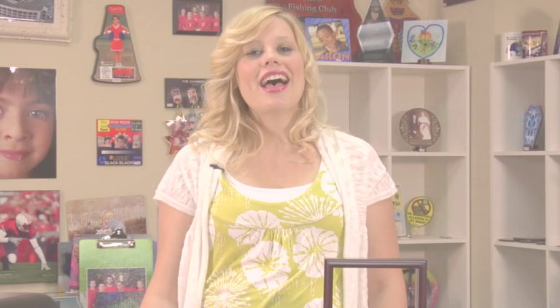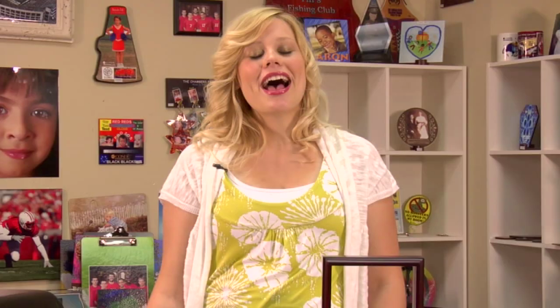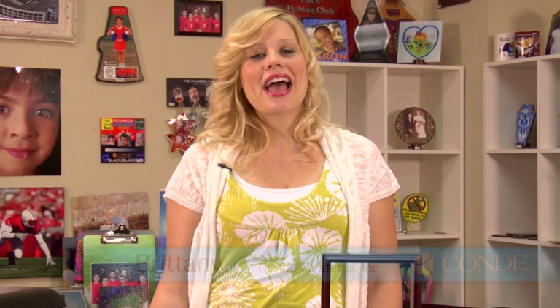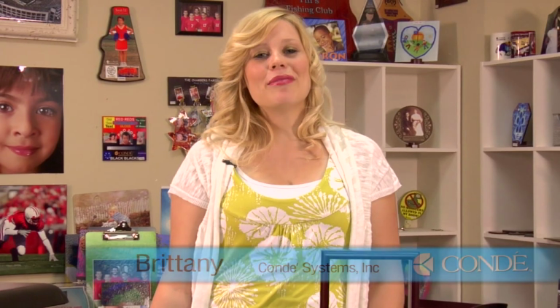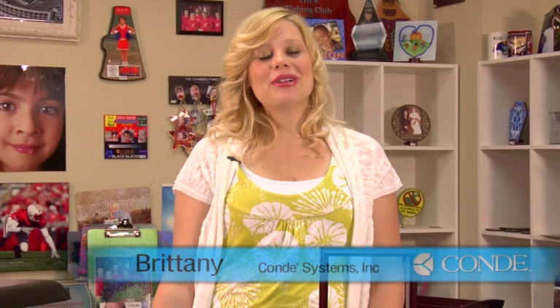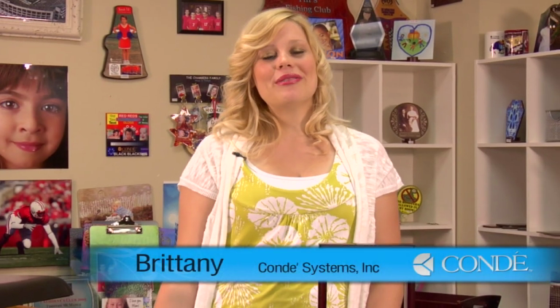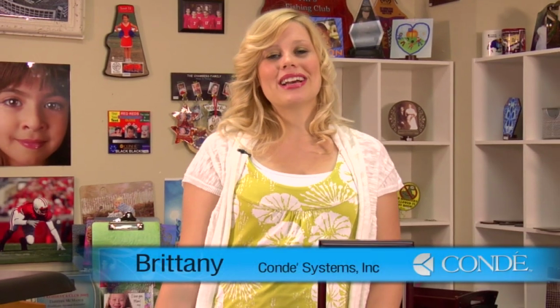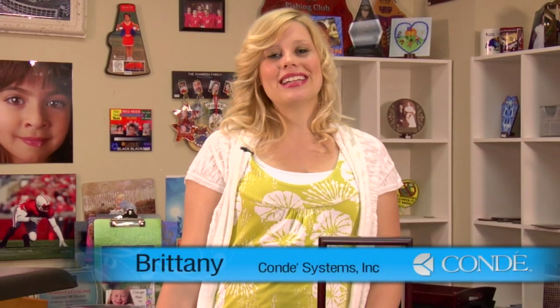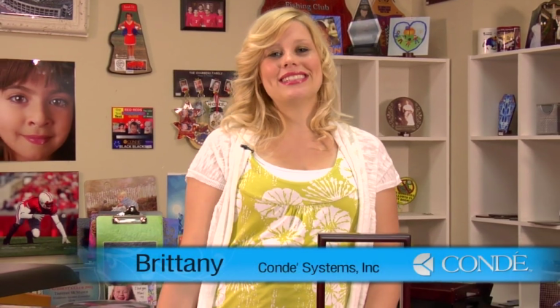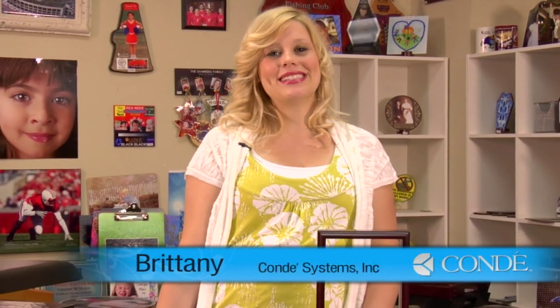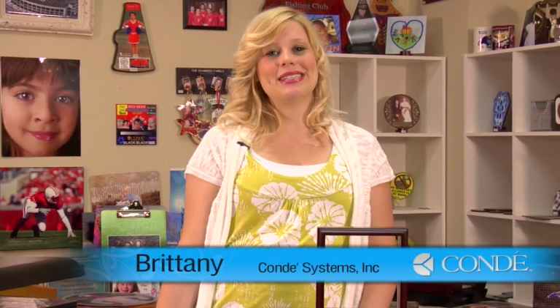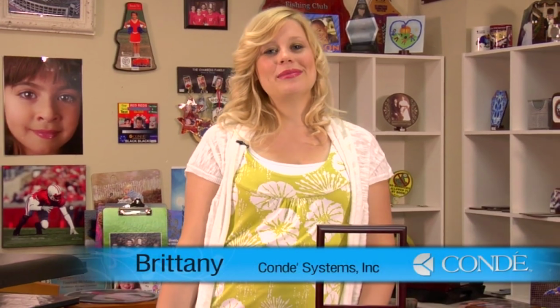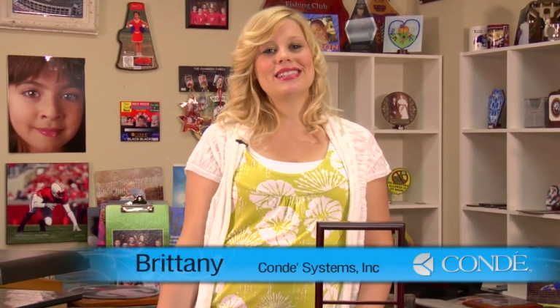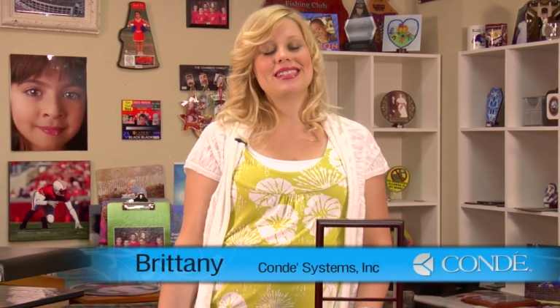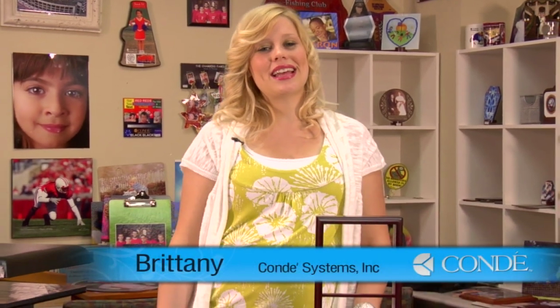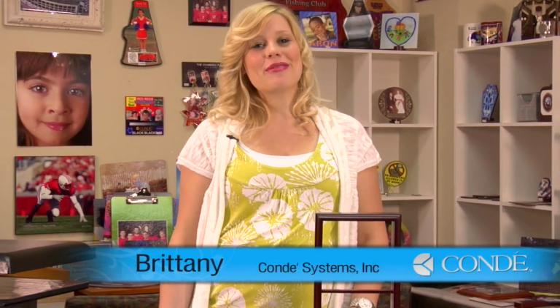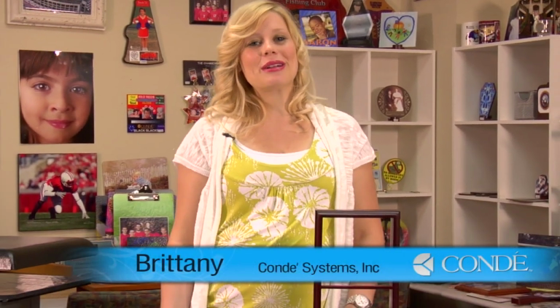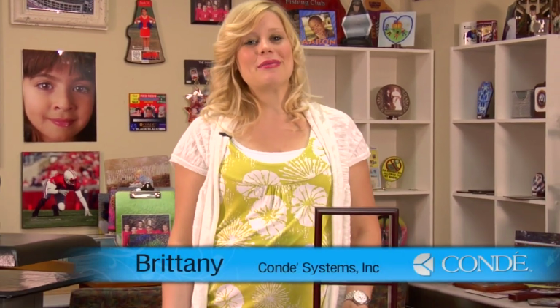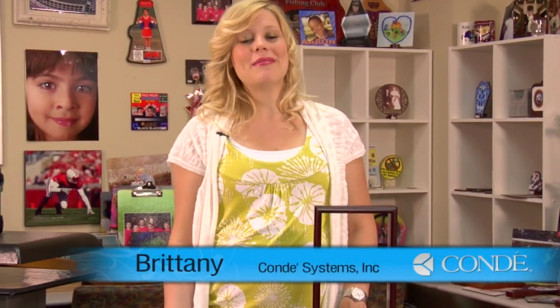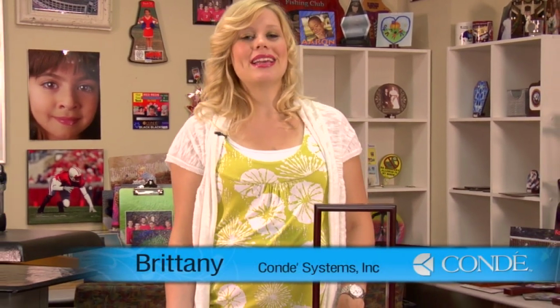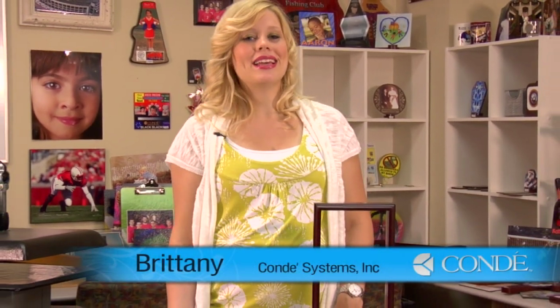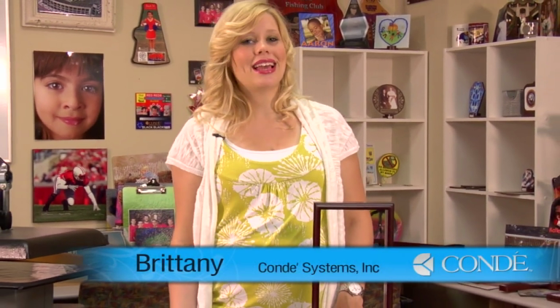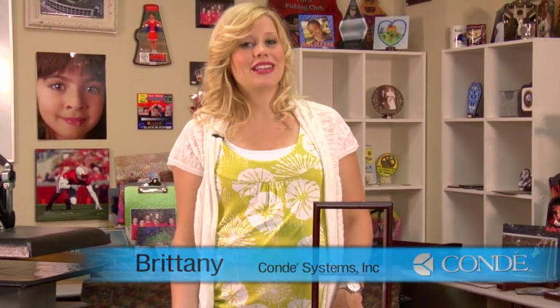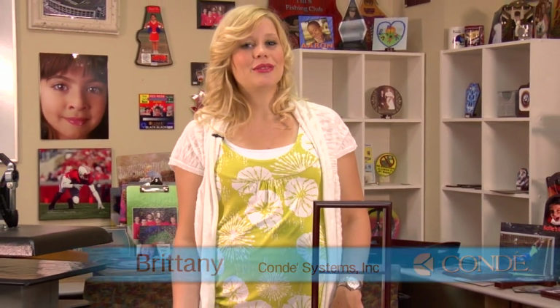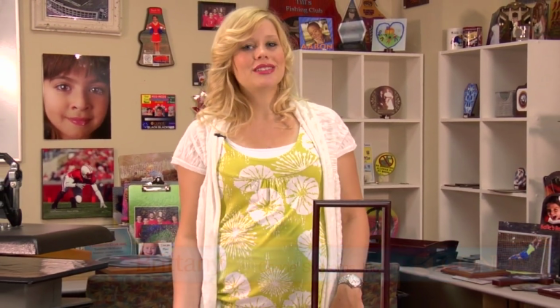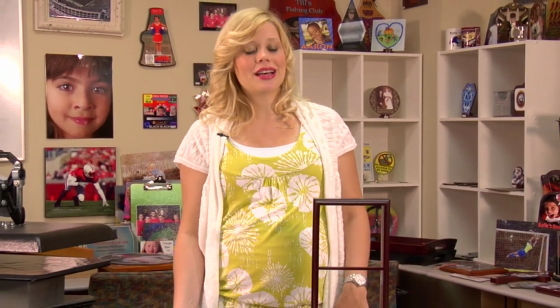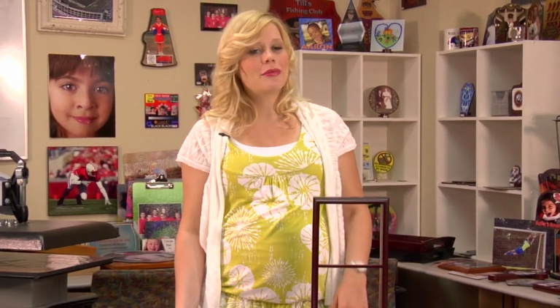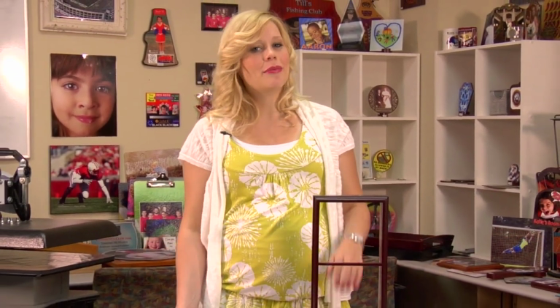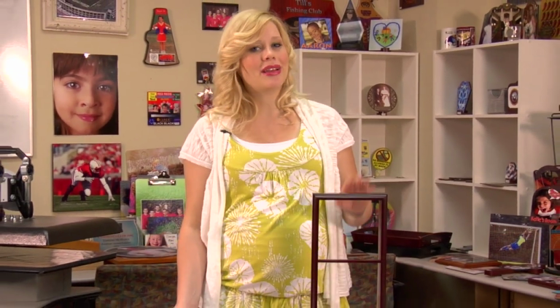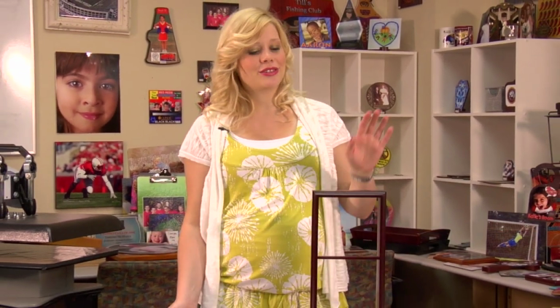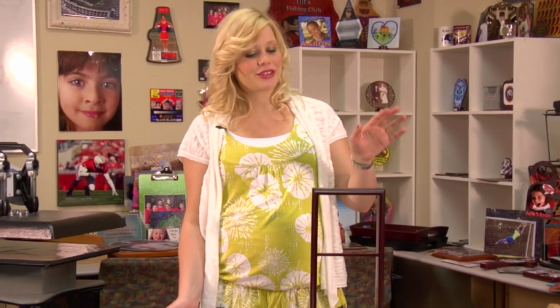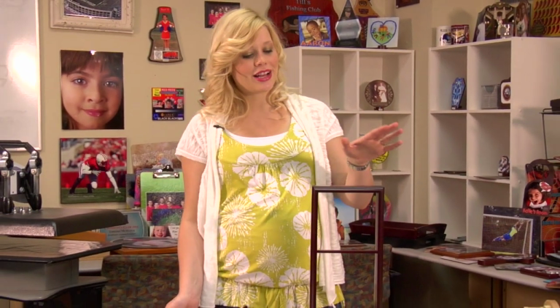Hi, I'm Brittany with Conde Systems, and today we're going to be making a Unisub Mantle Clock.